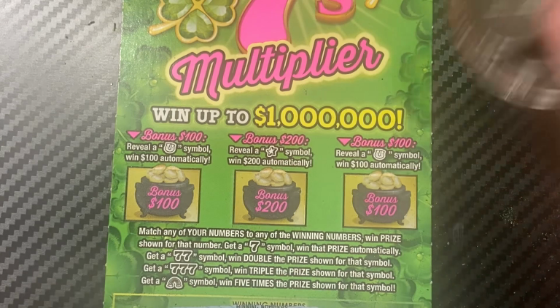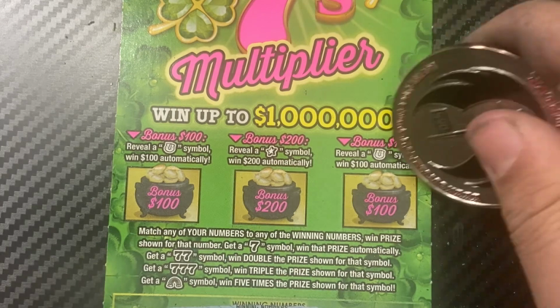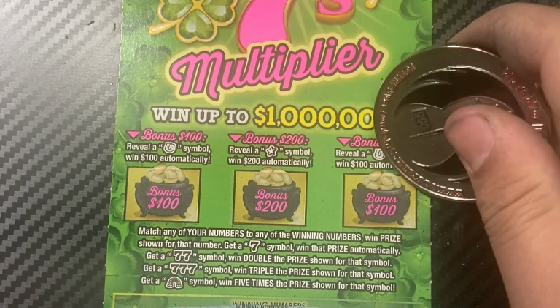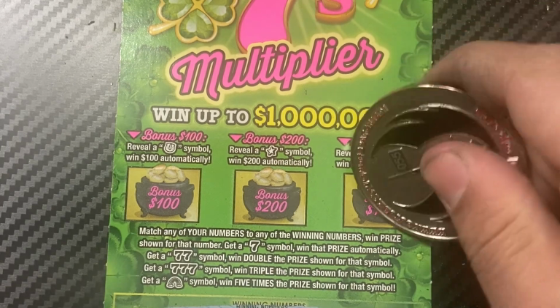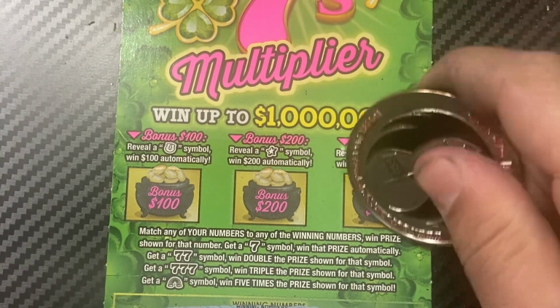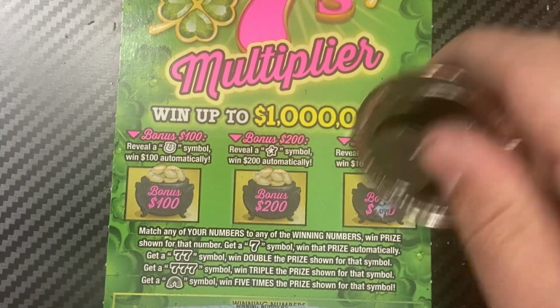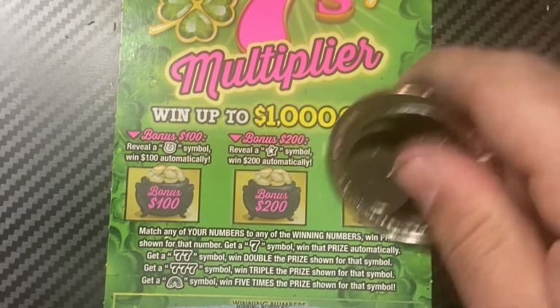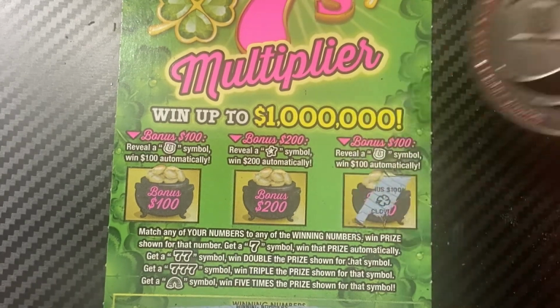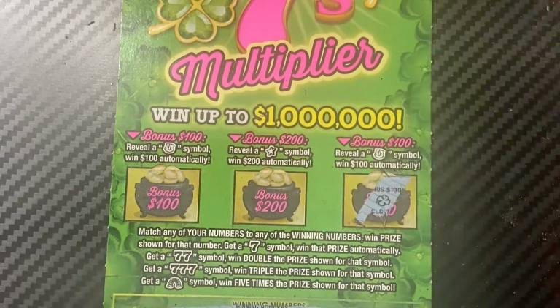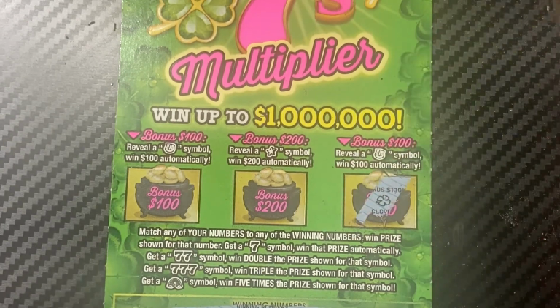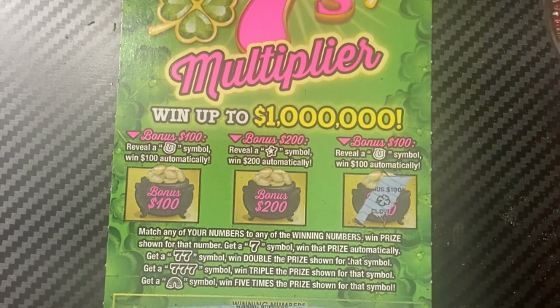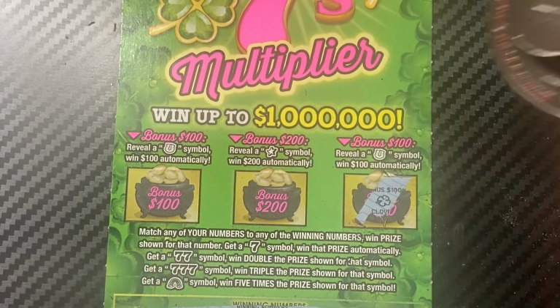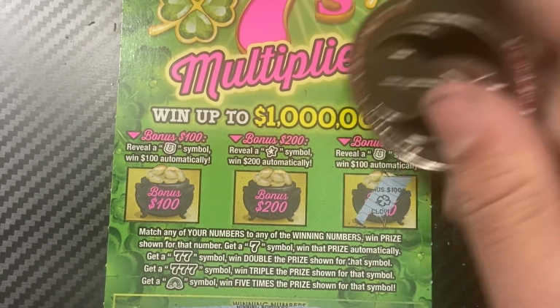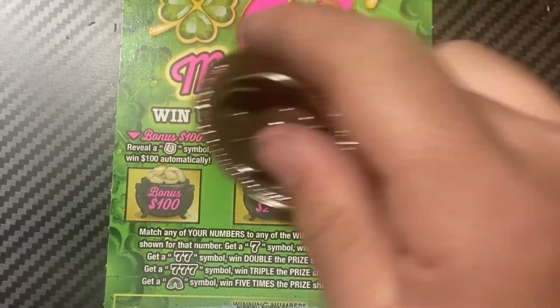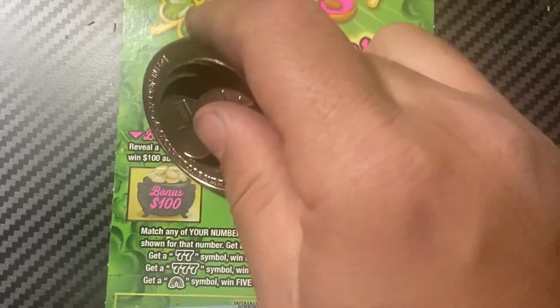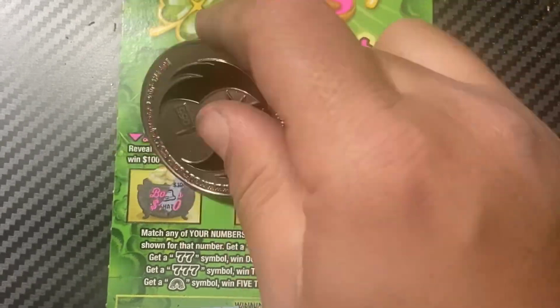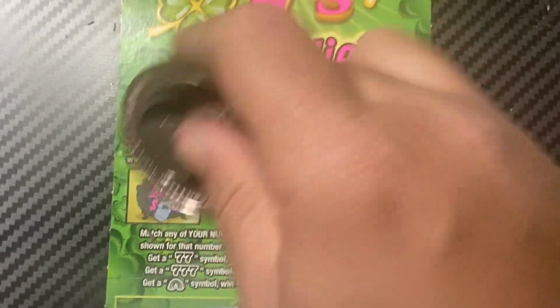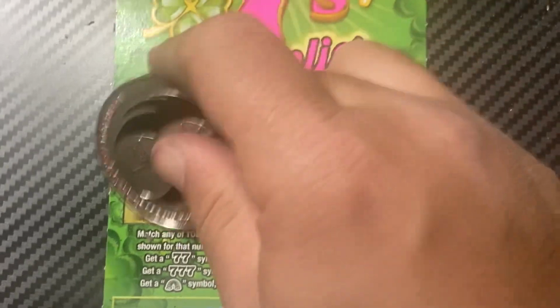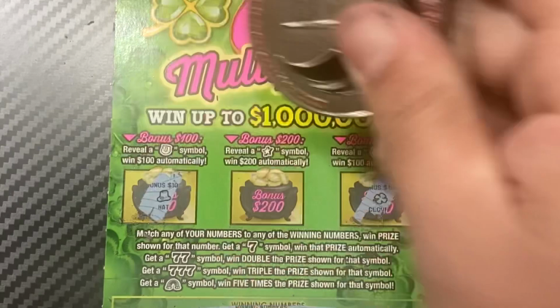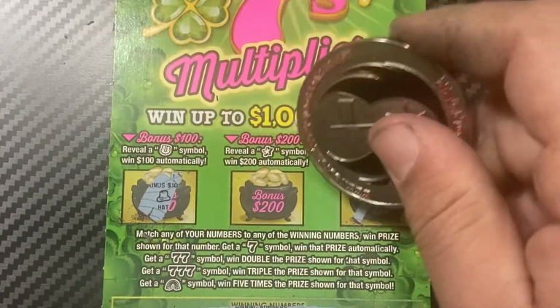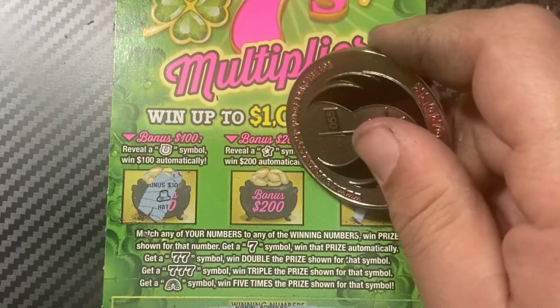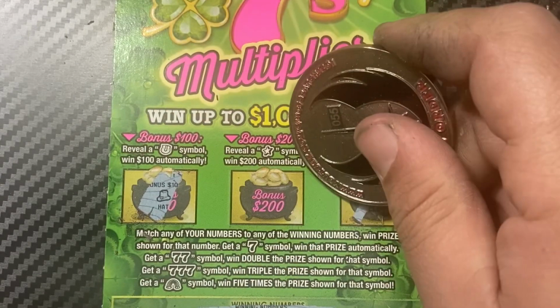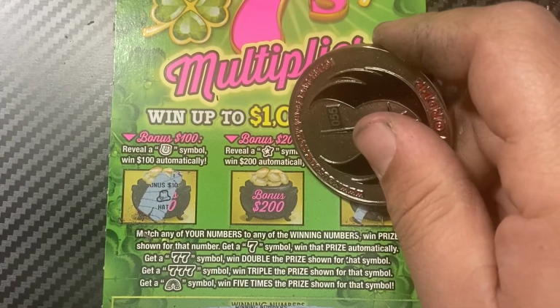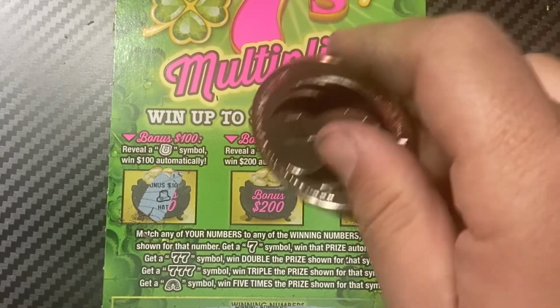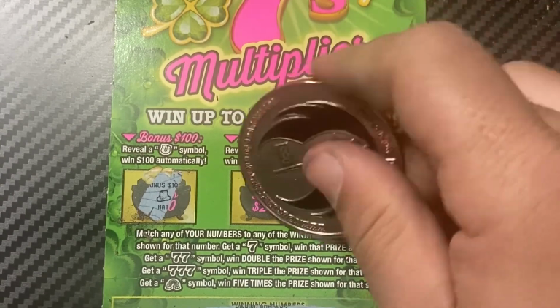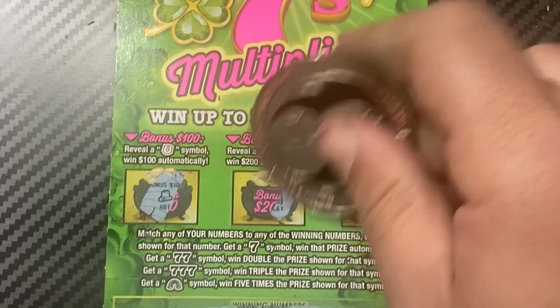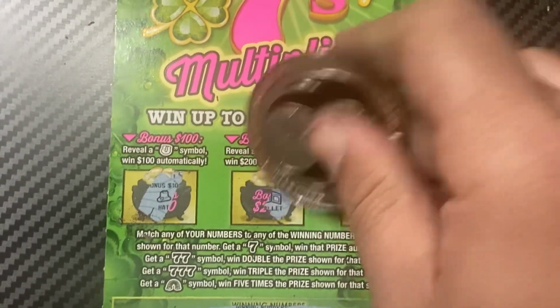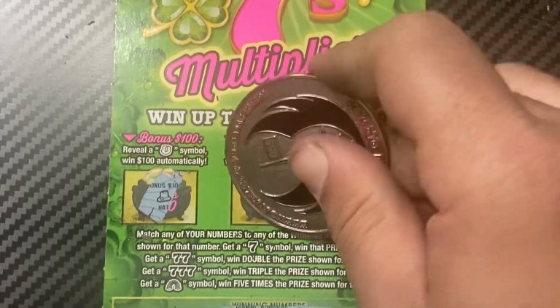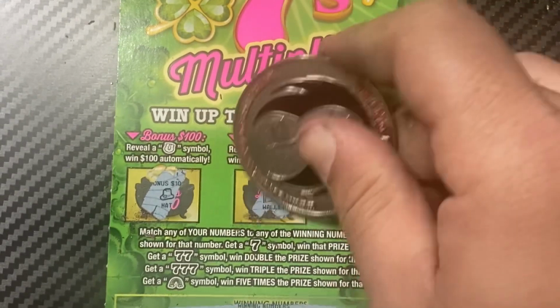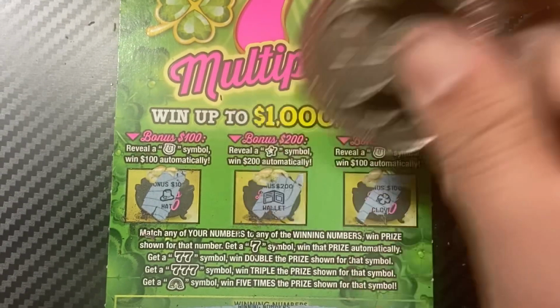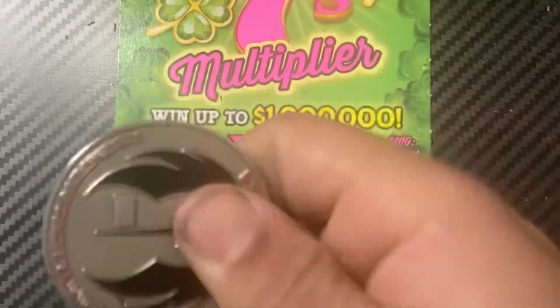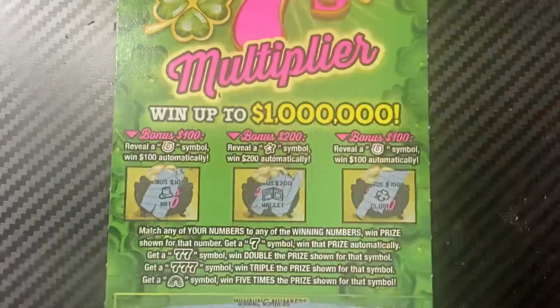Bonus reveal: clover, hat, wallet. No winning bonus symbols.